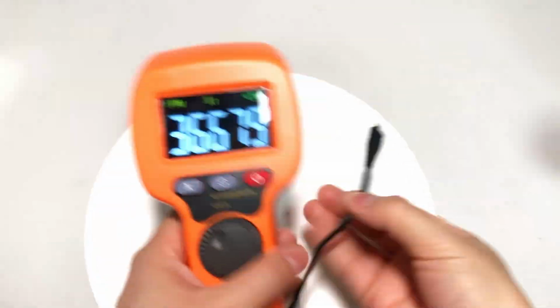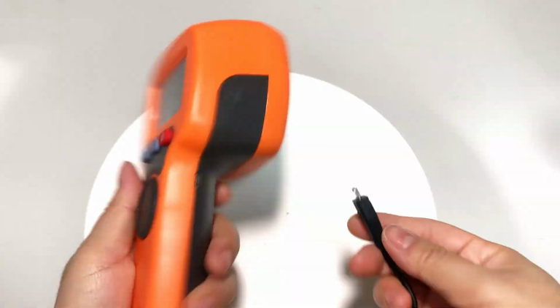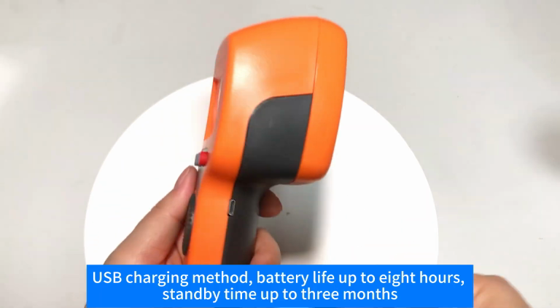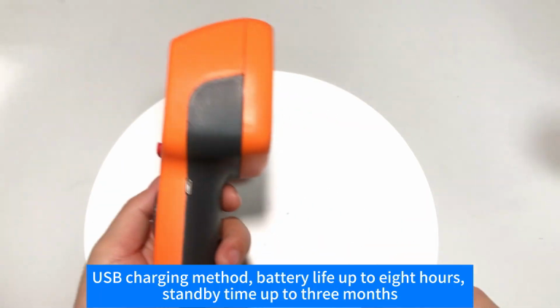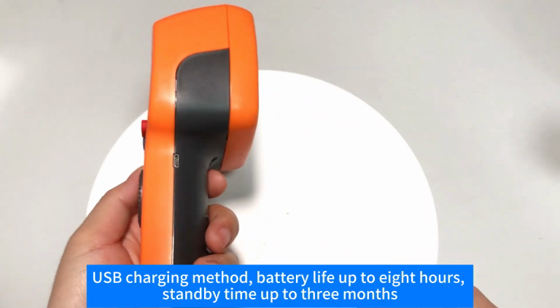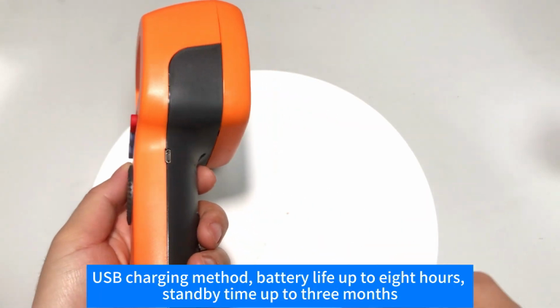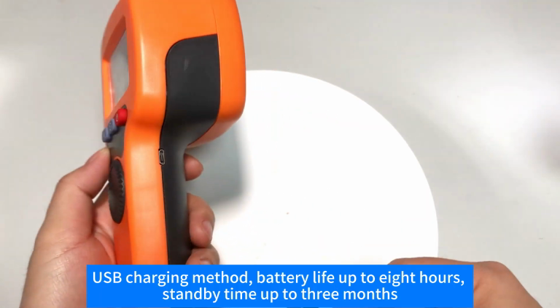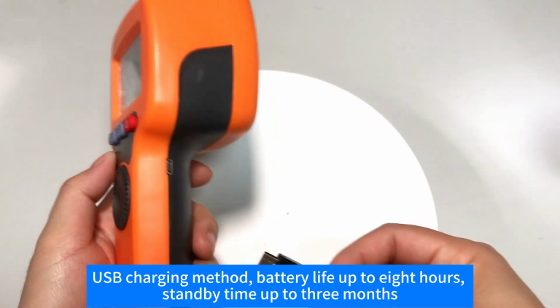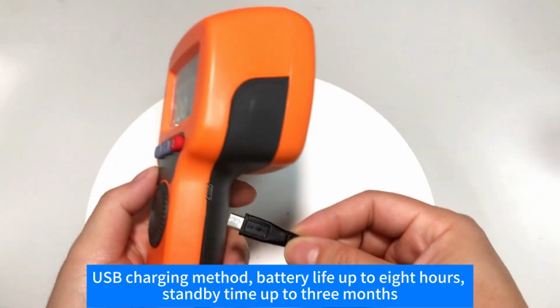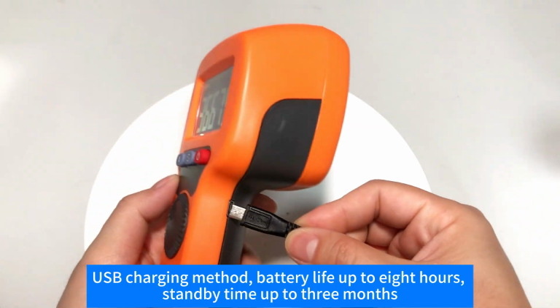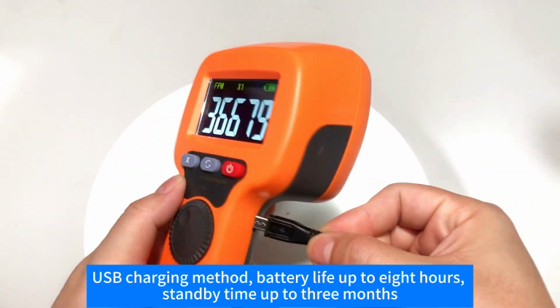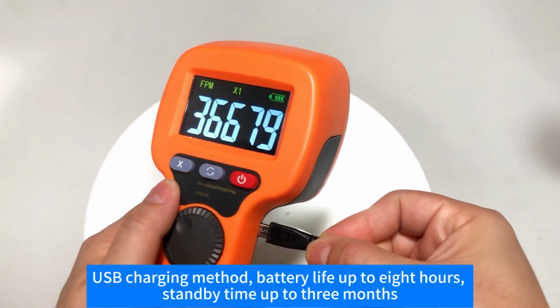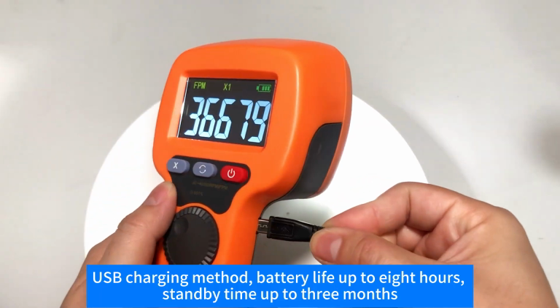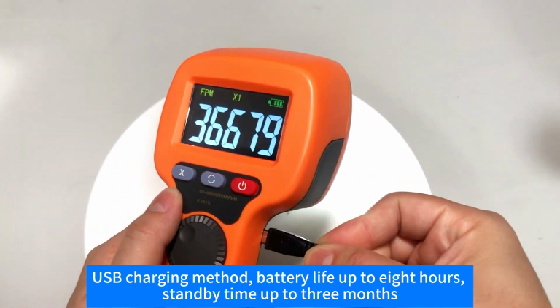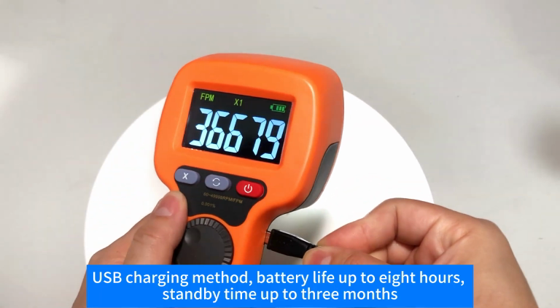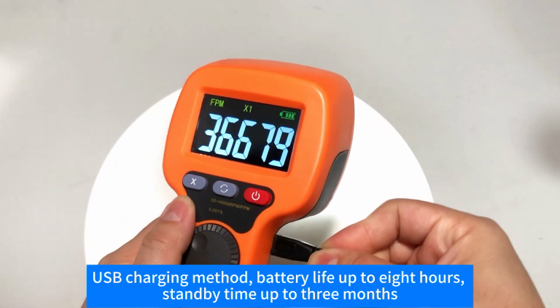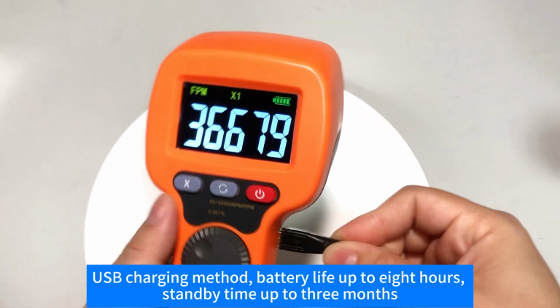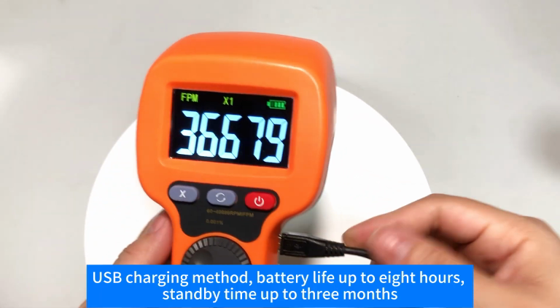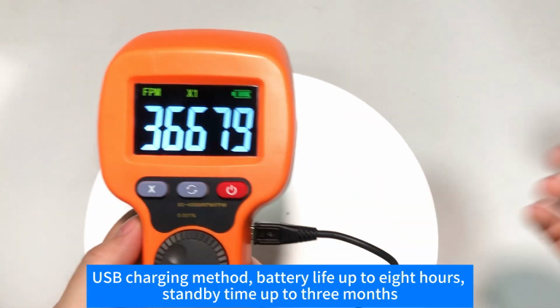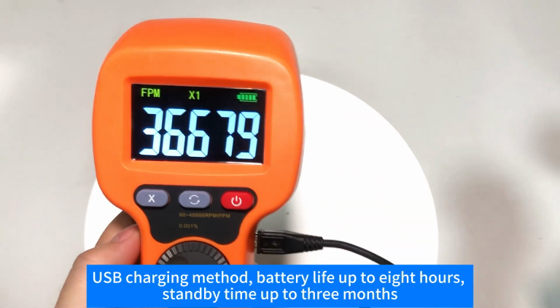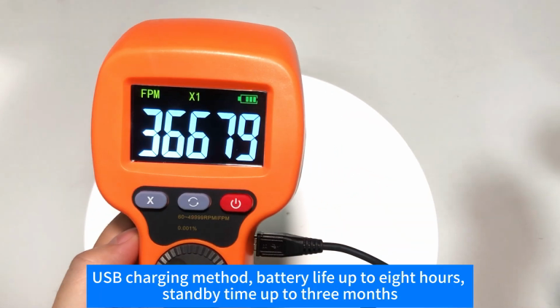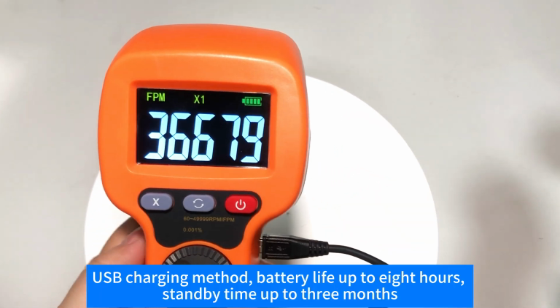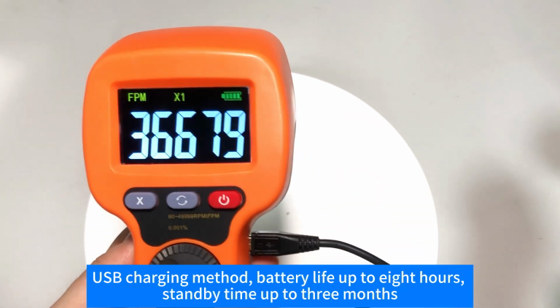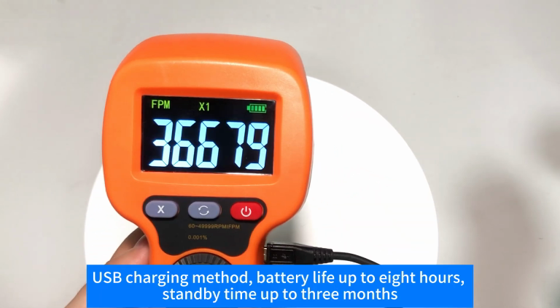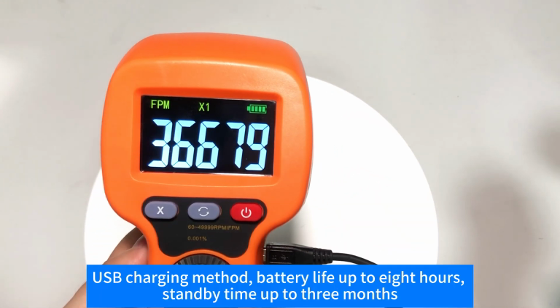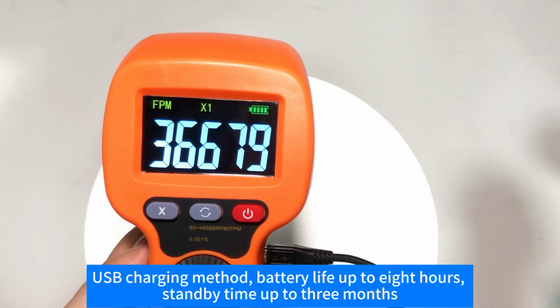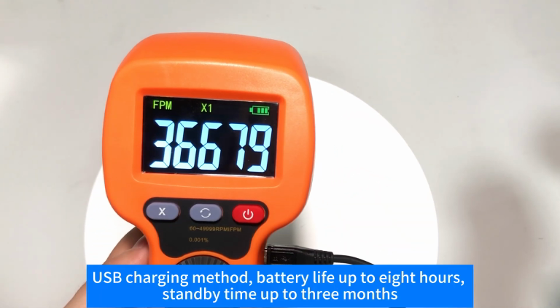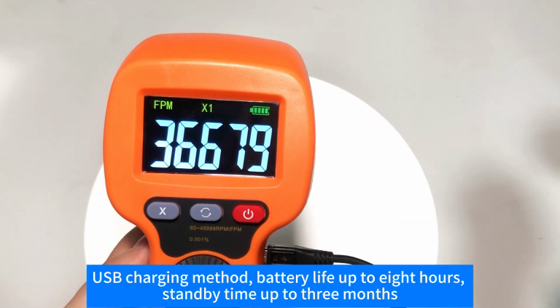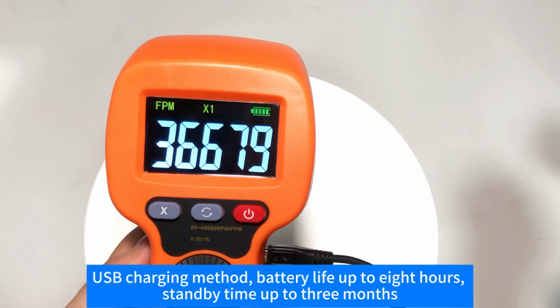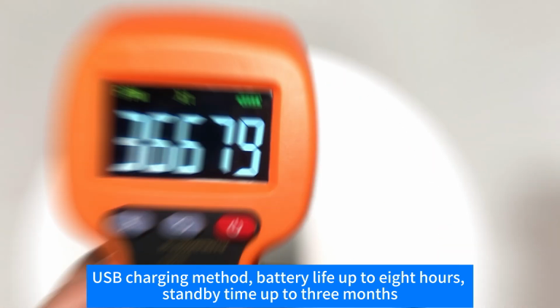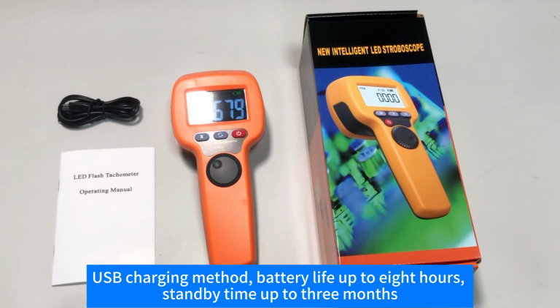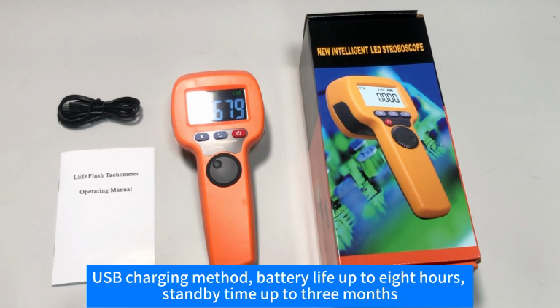USB charging method, battery life up to 8 hours, standby time up to 3 months.